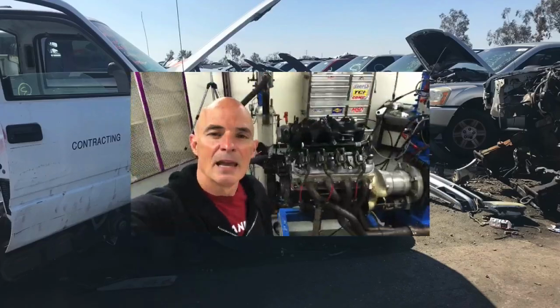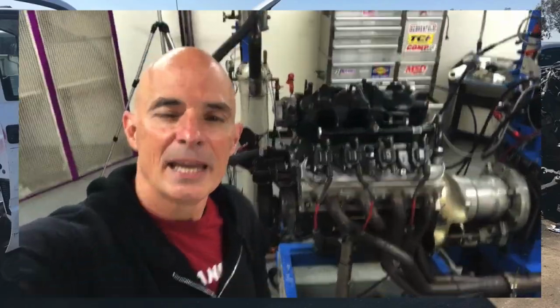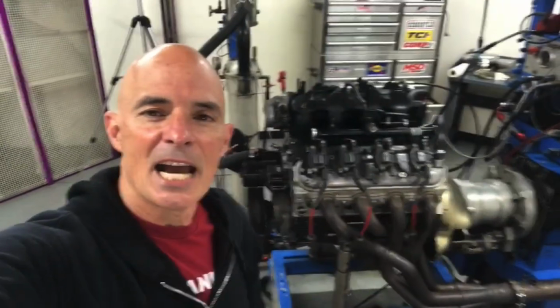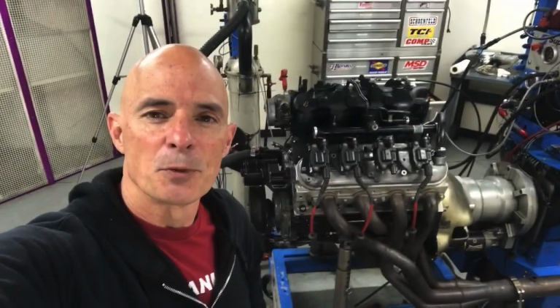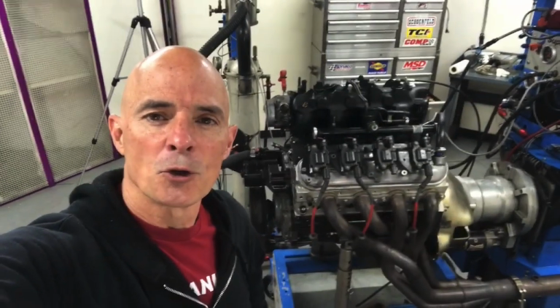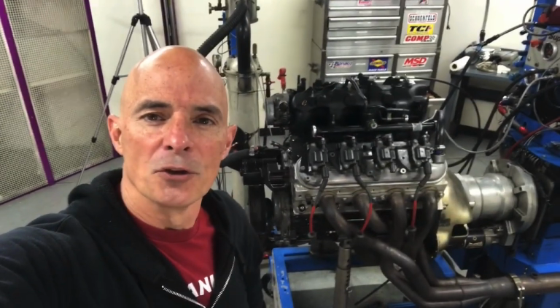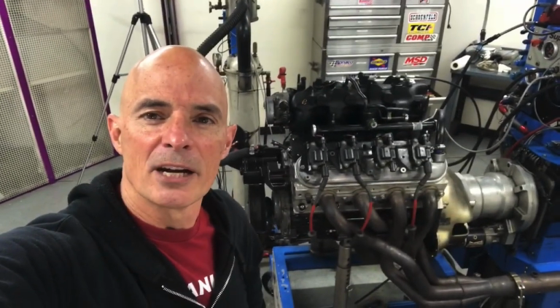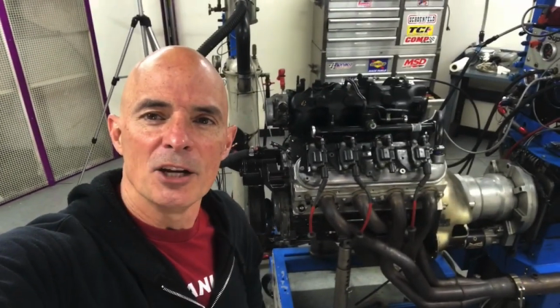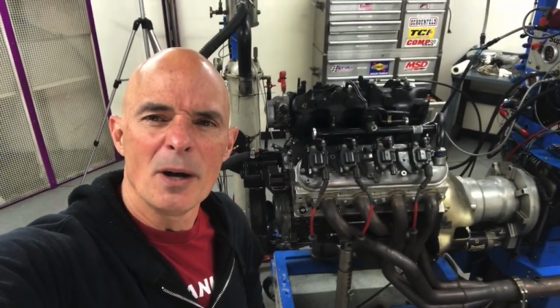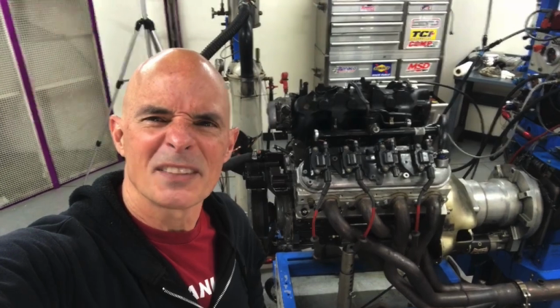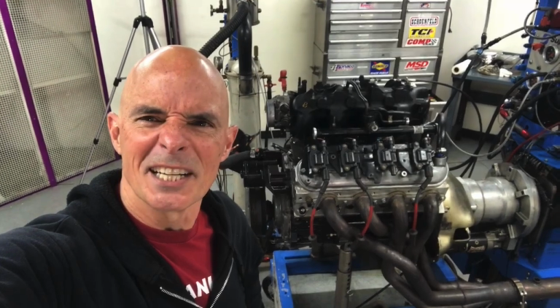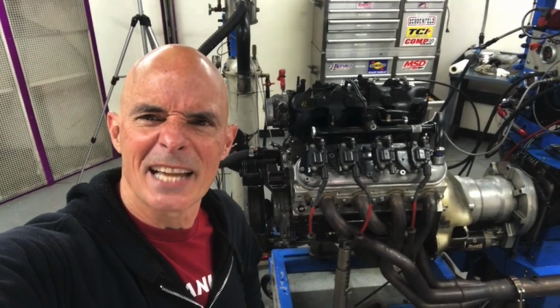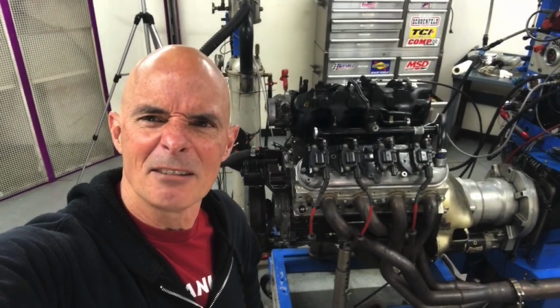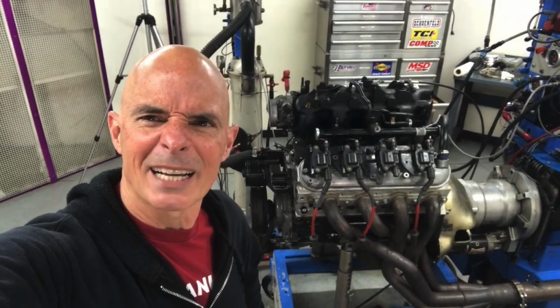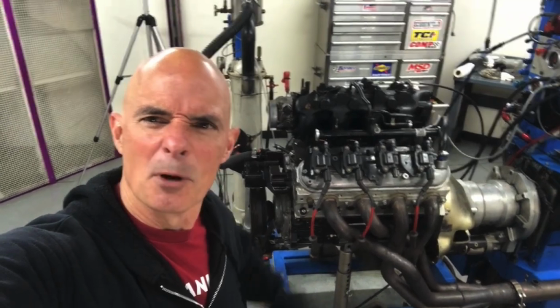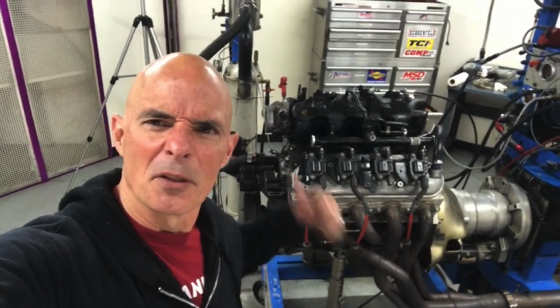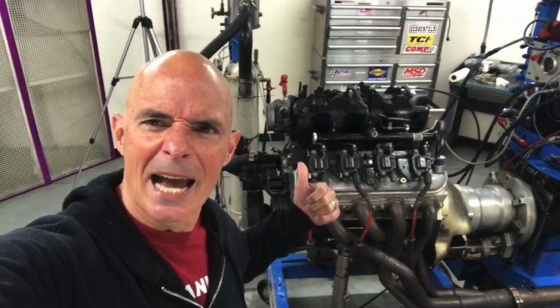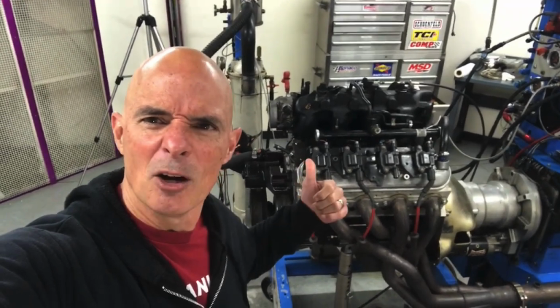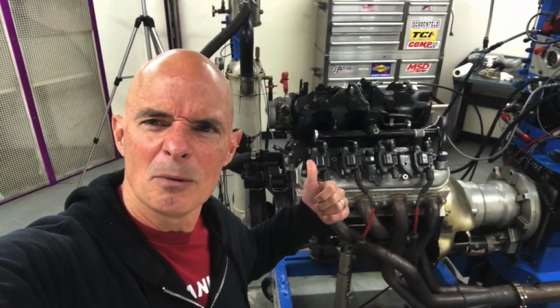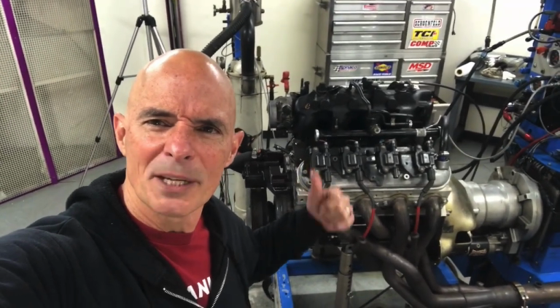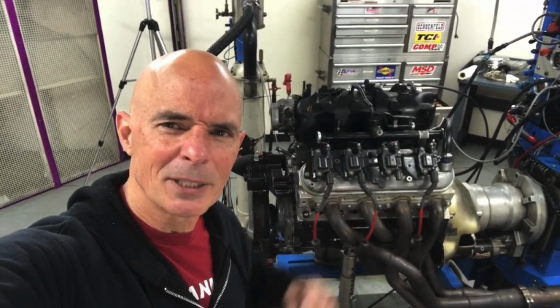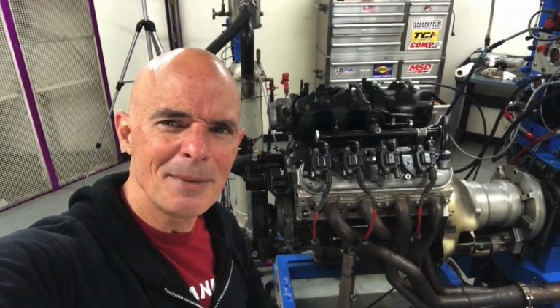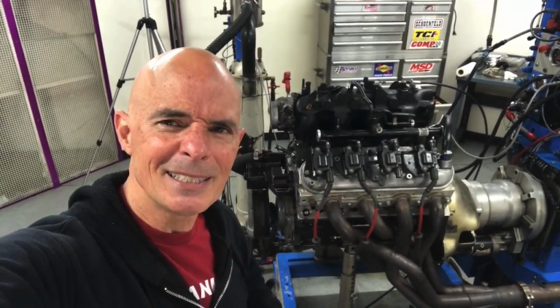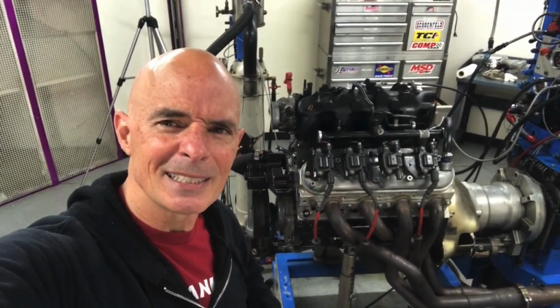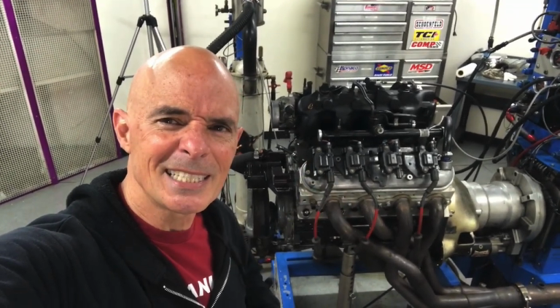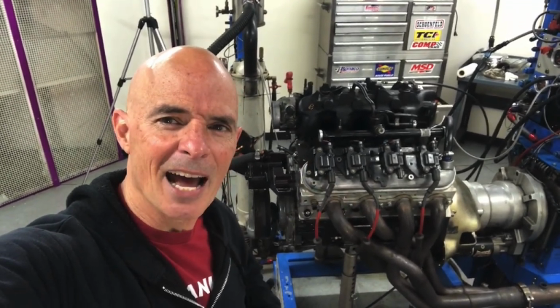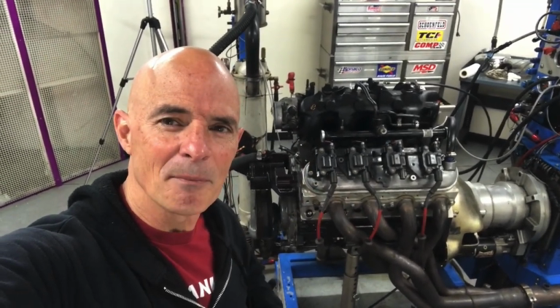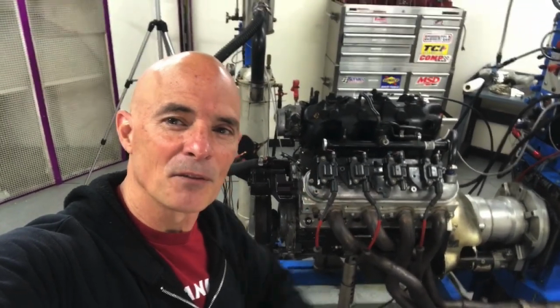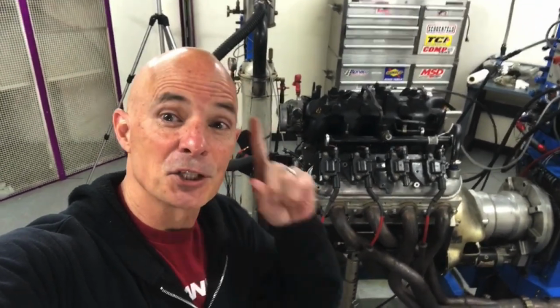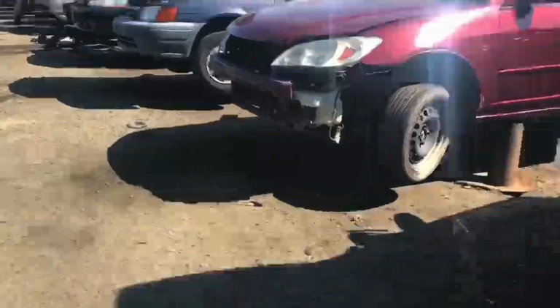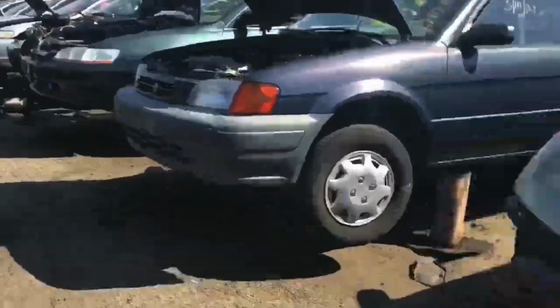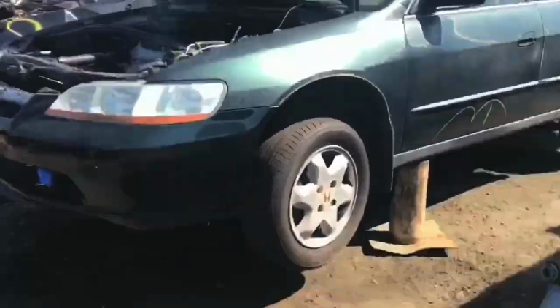Hey guys, Richard Holder here. The sun's out, I got a motor on the dyno, but you know what that means? It's time for a junkyard run.